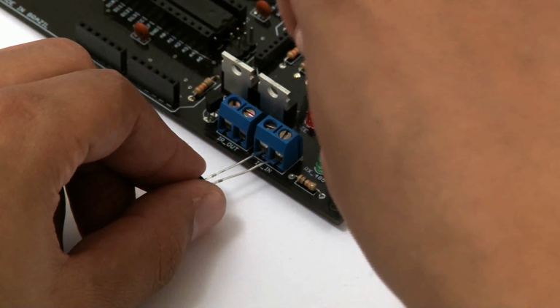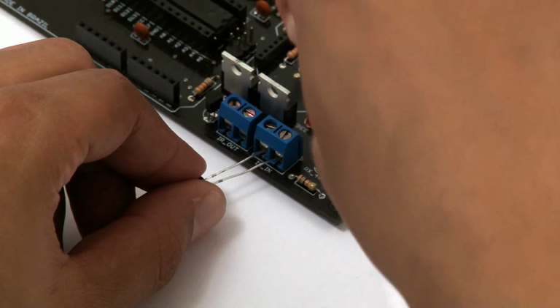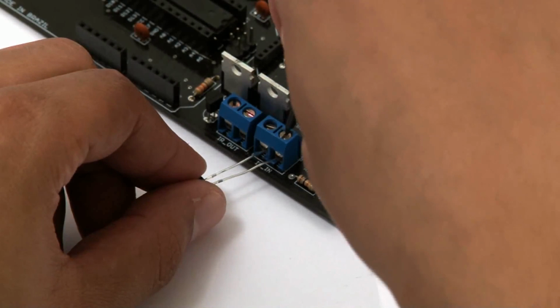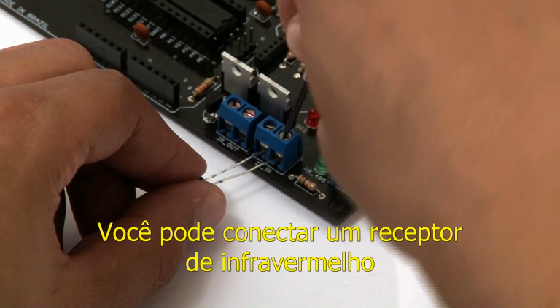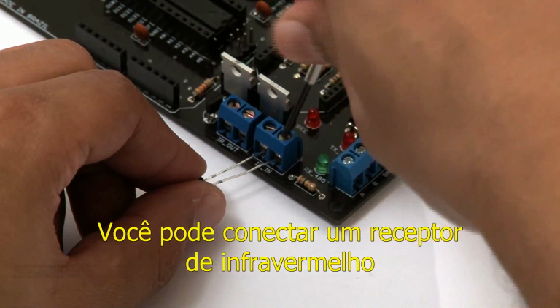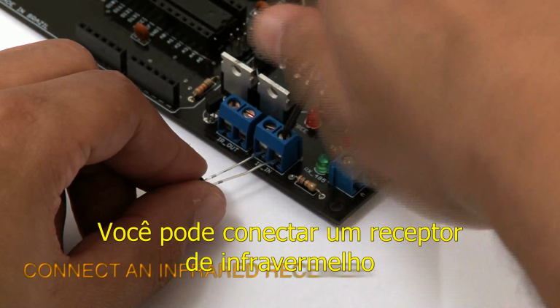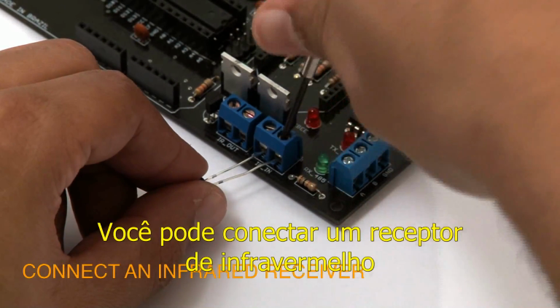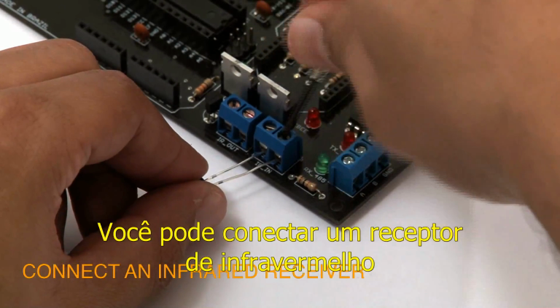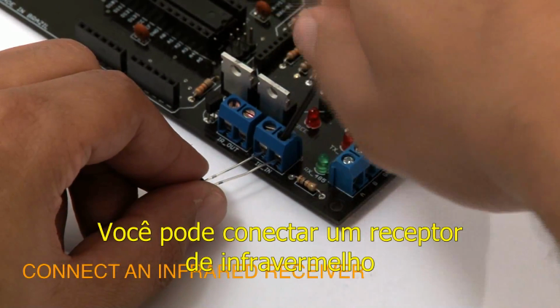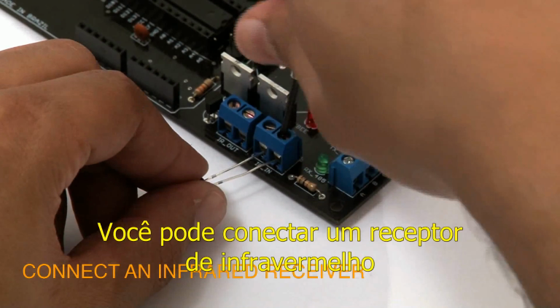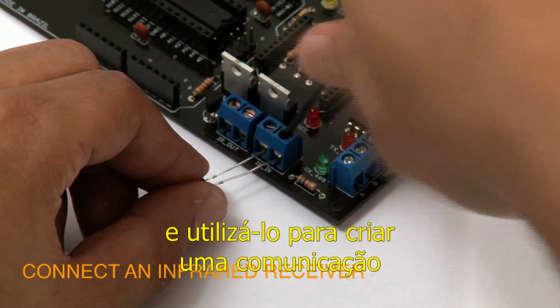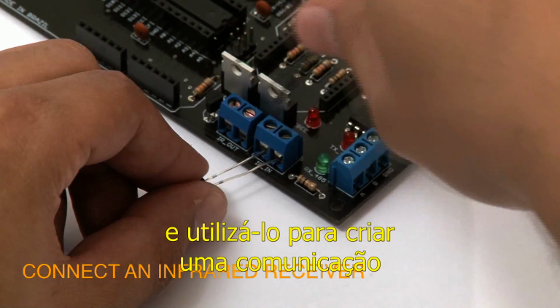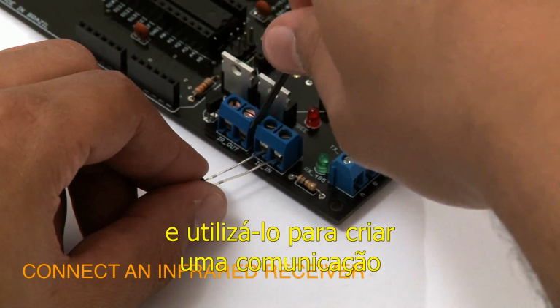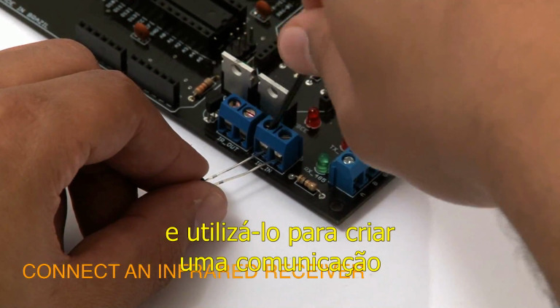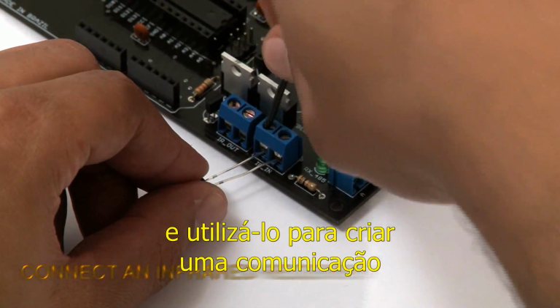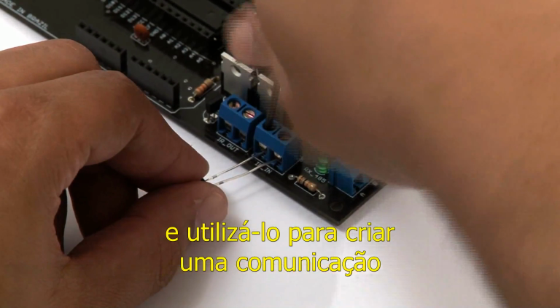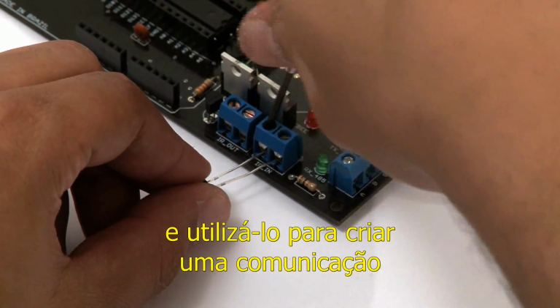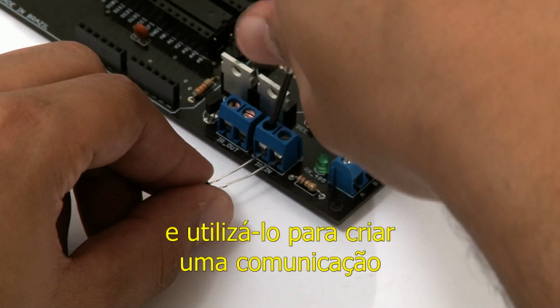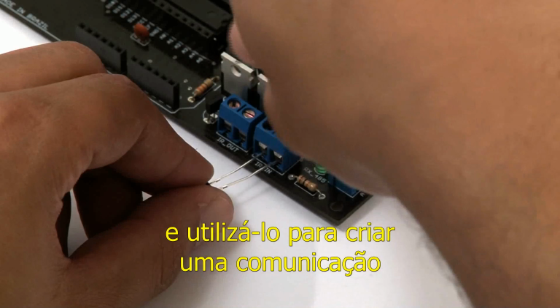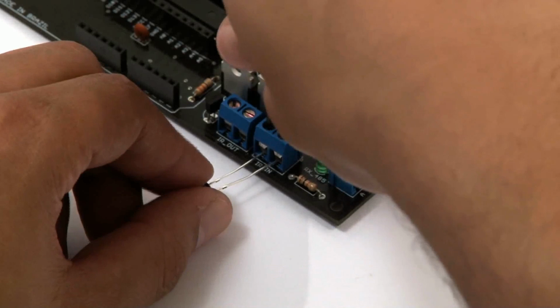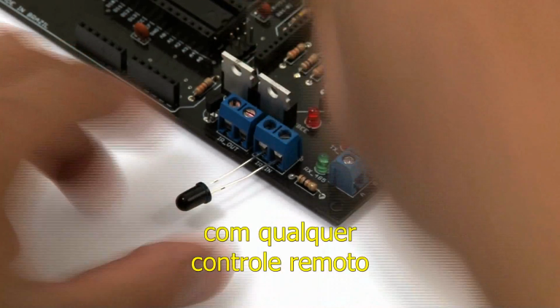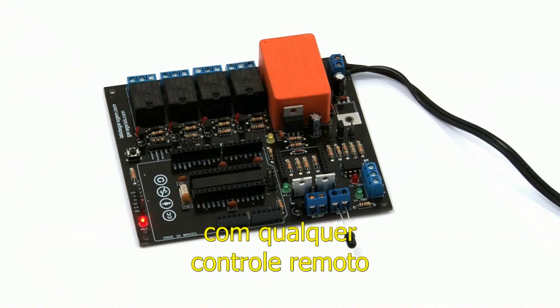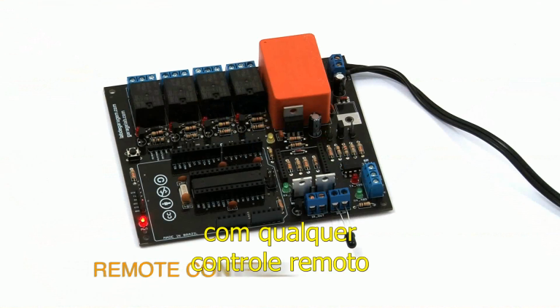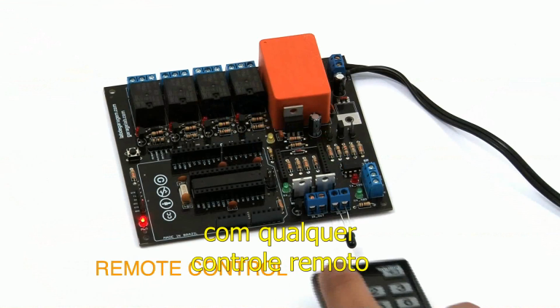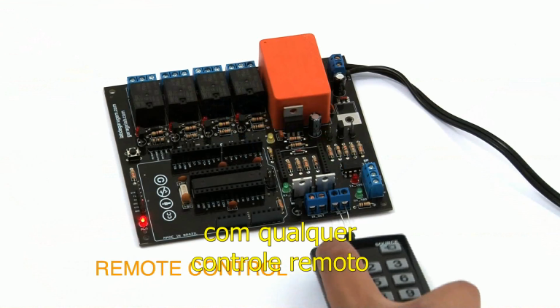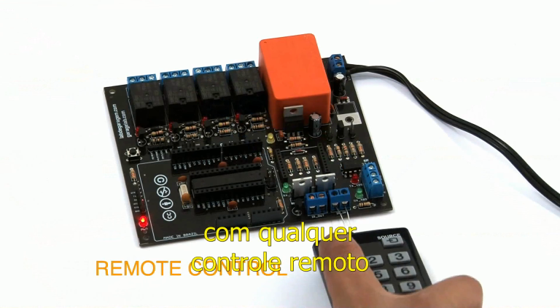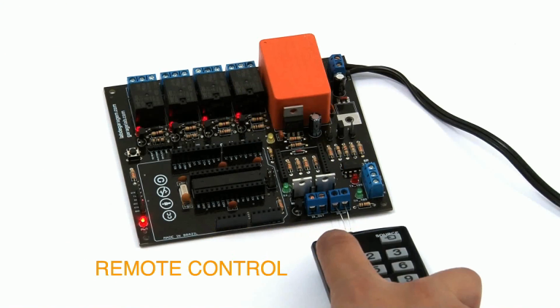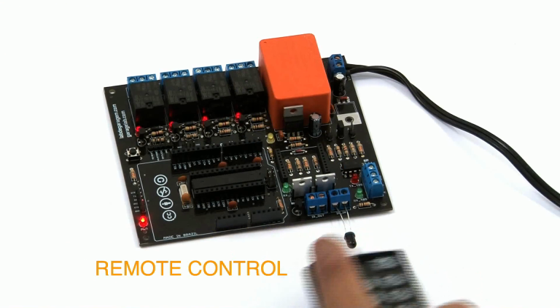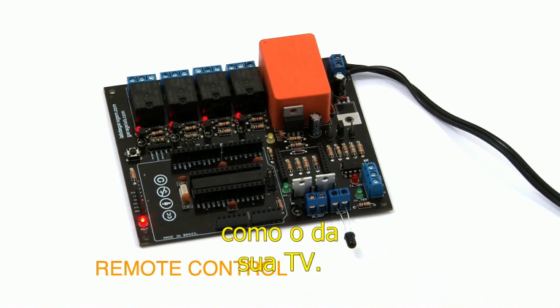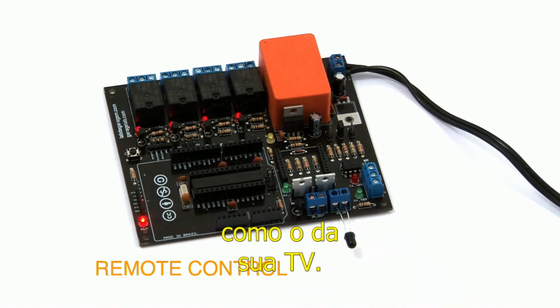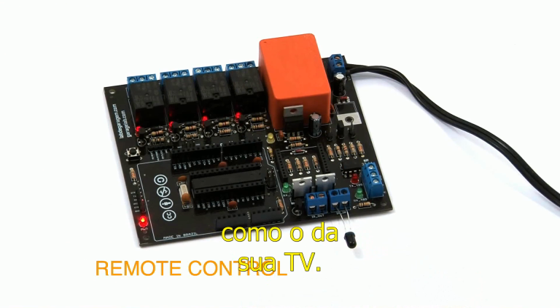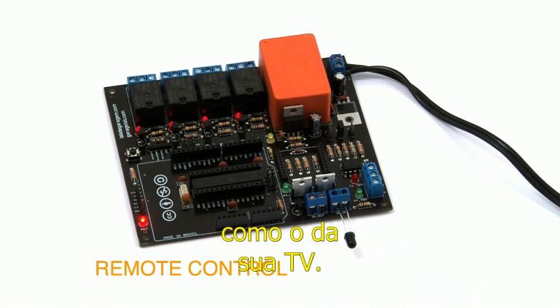You can connect an infrared receiver and use it to create a communication with any remote control, like the one you use for your TV.